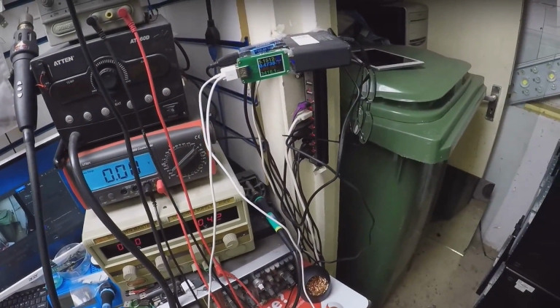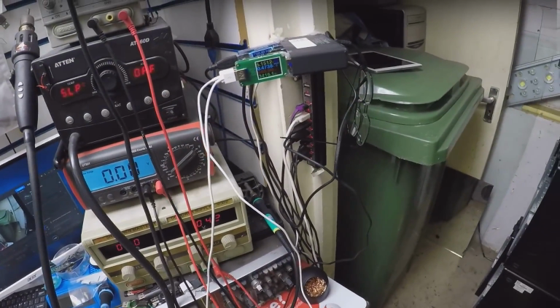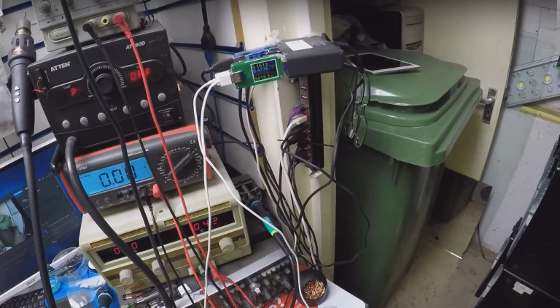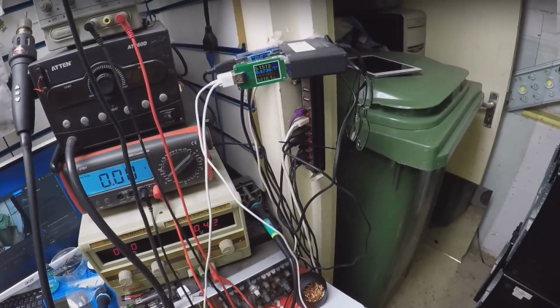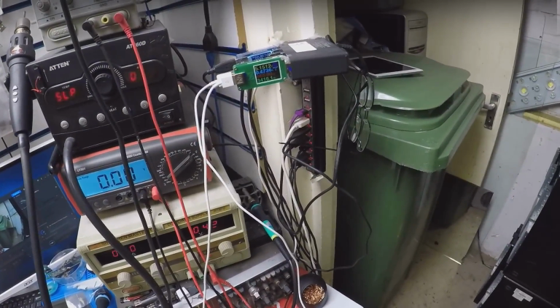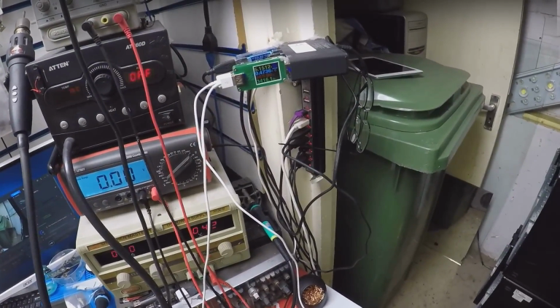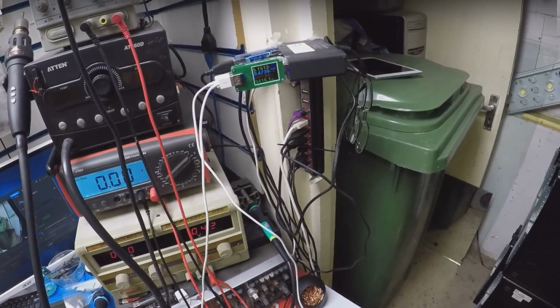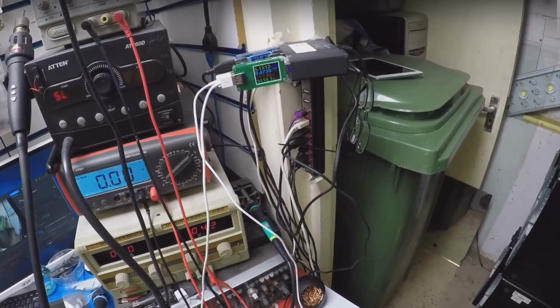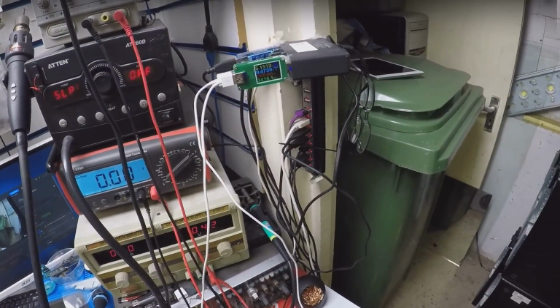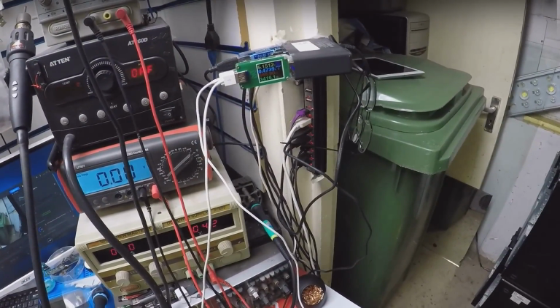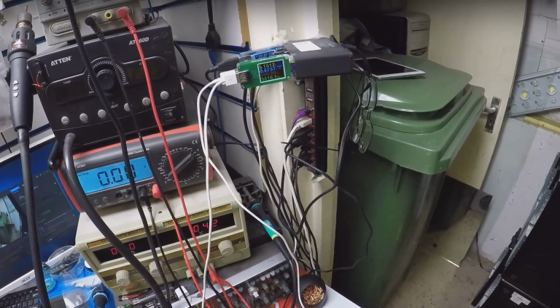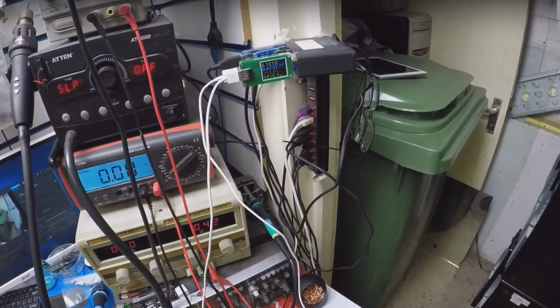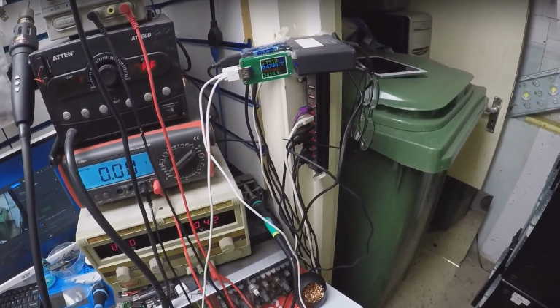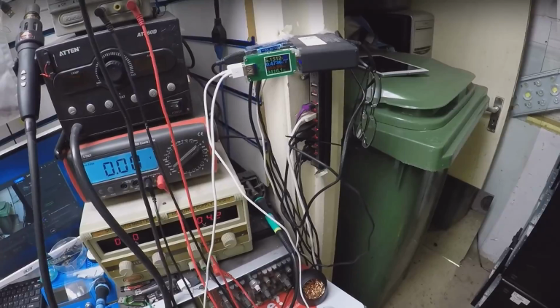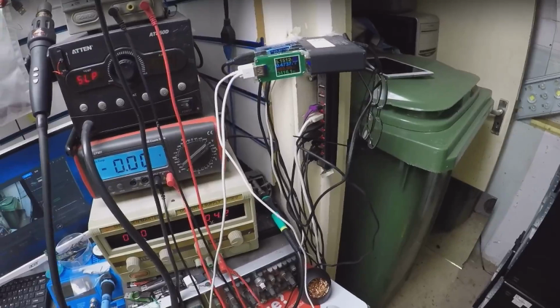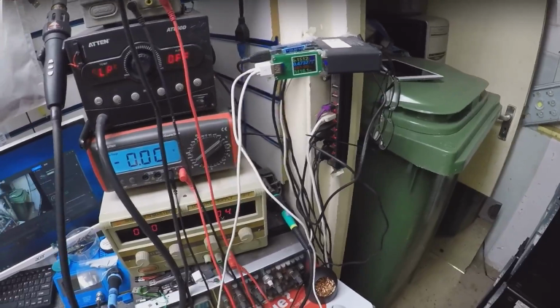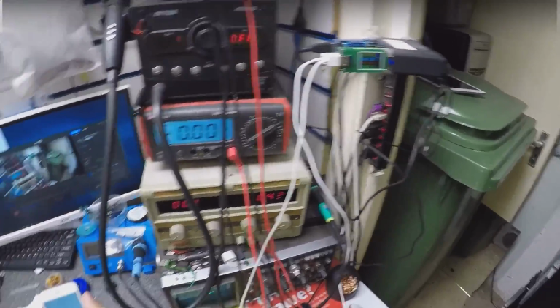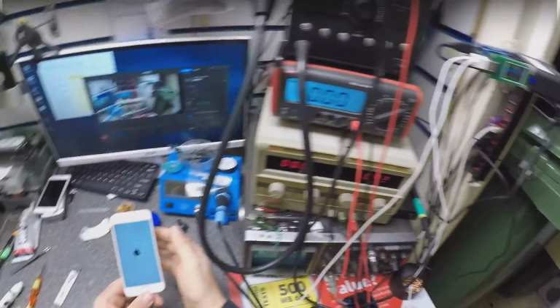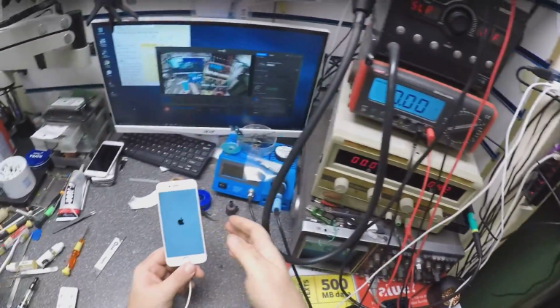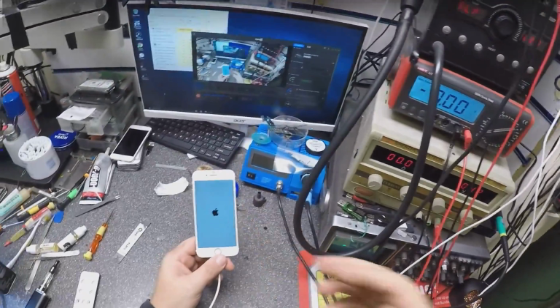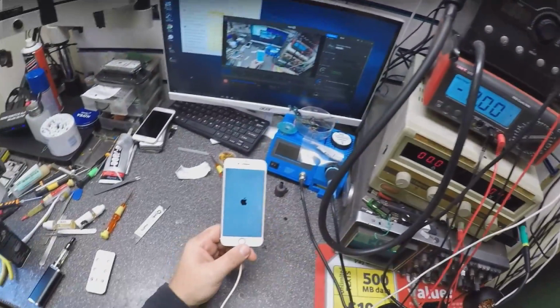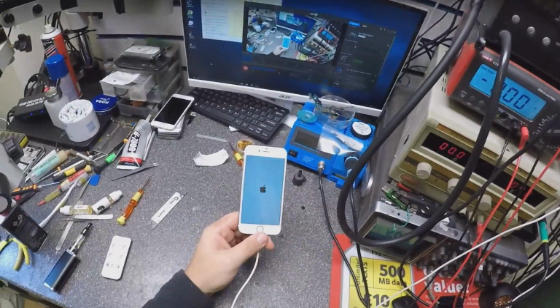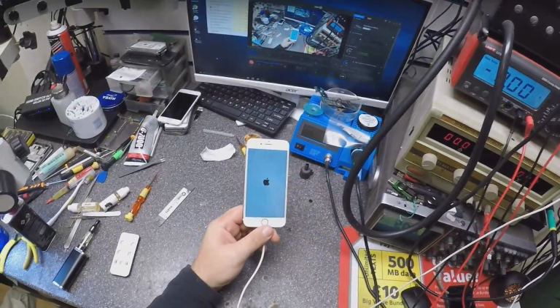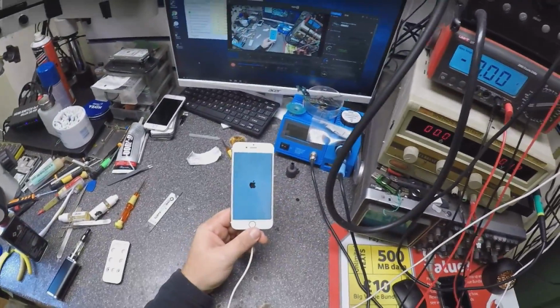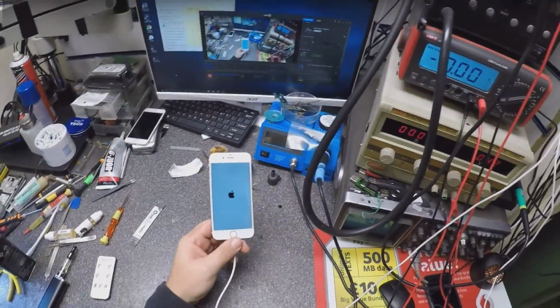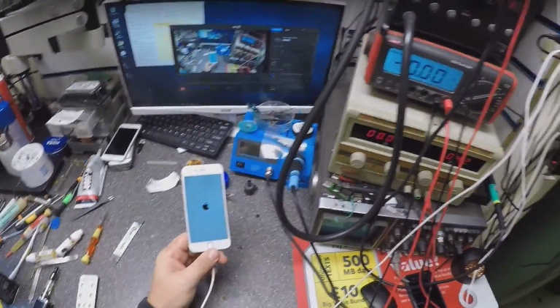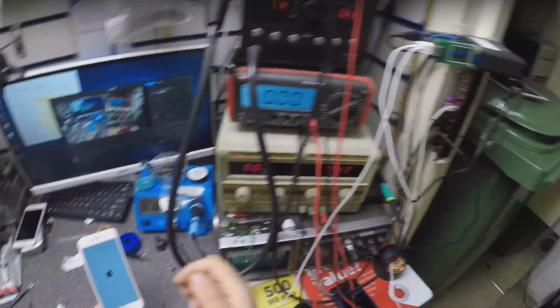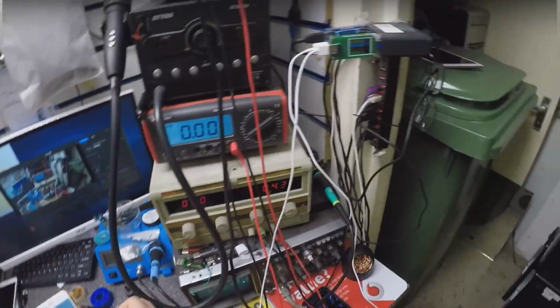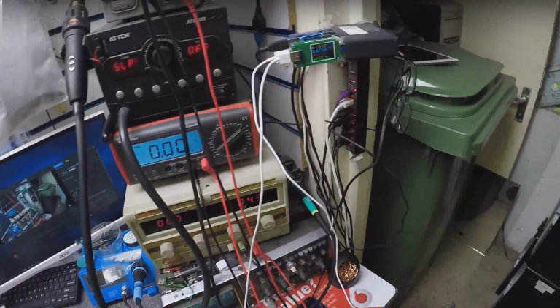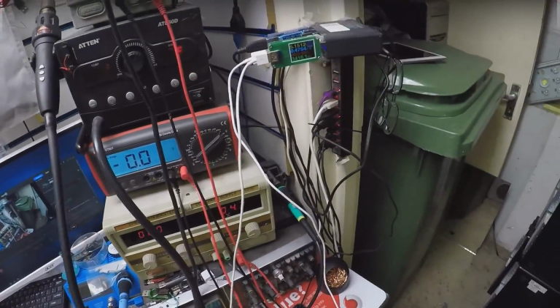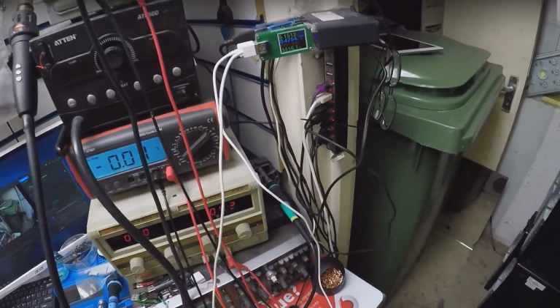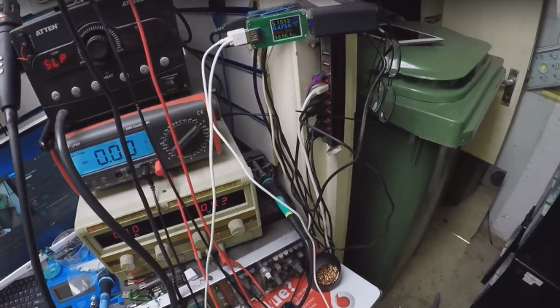It is charging half of the amp — it's not enough. Should be like 1 amp.